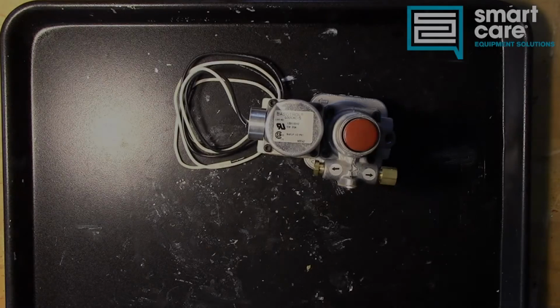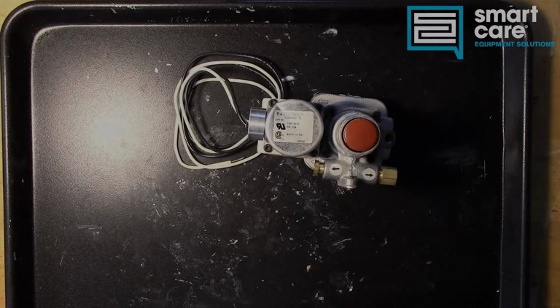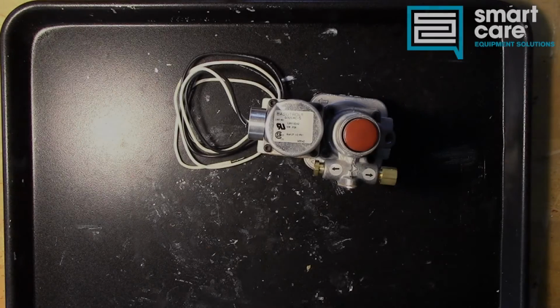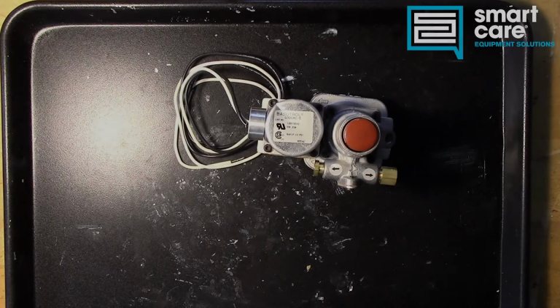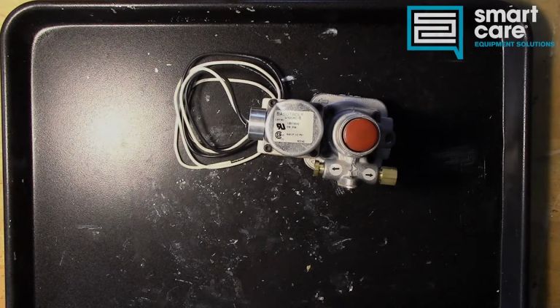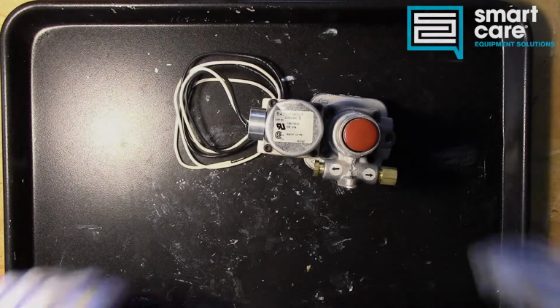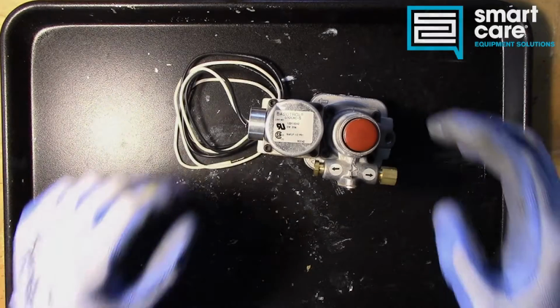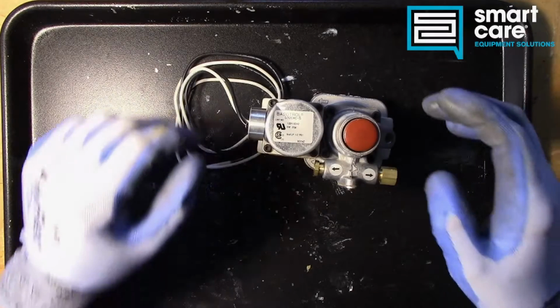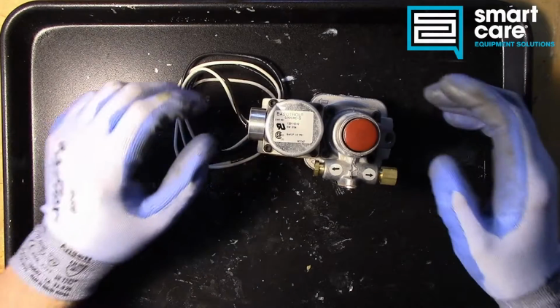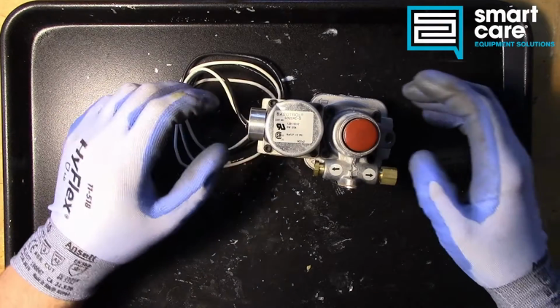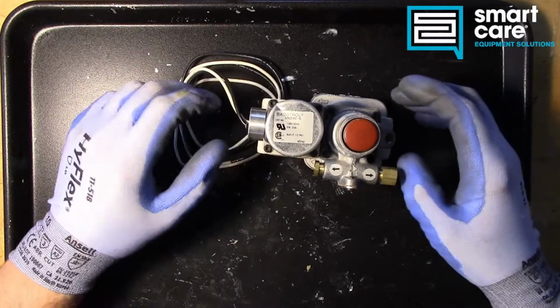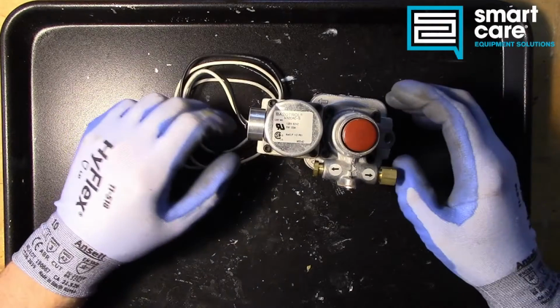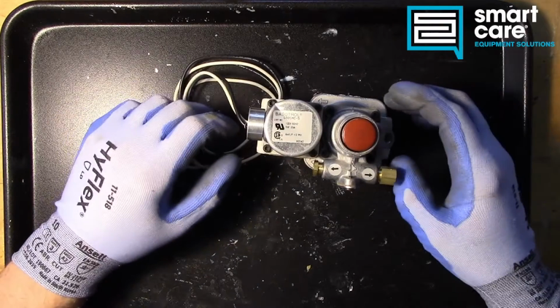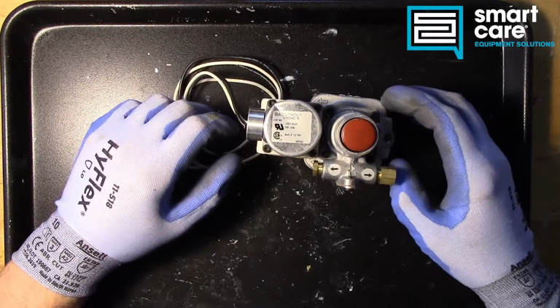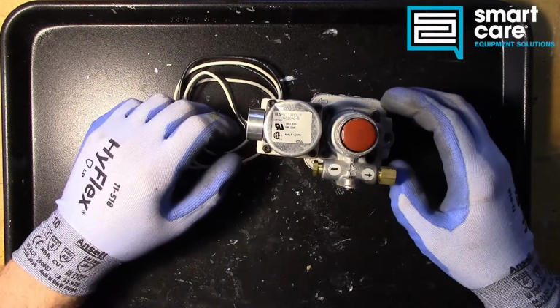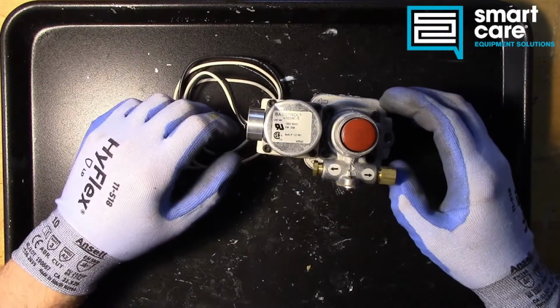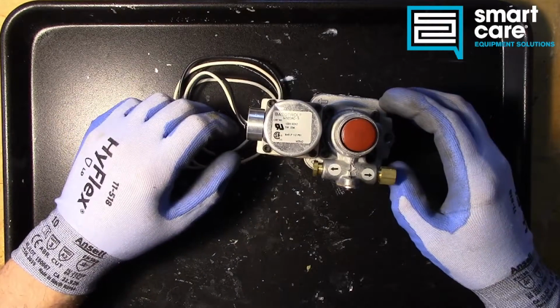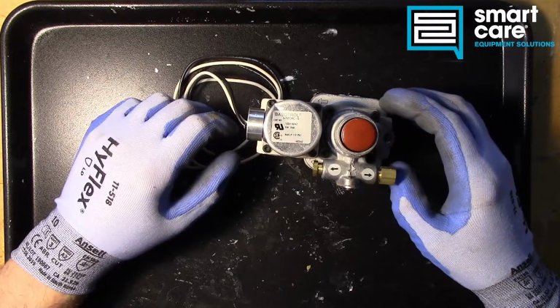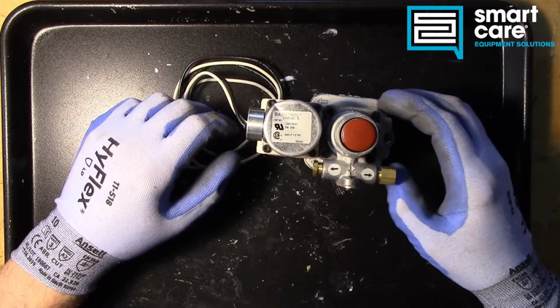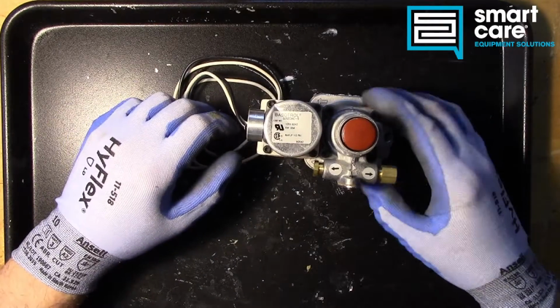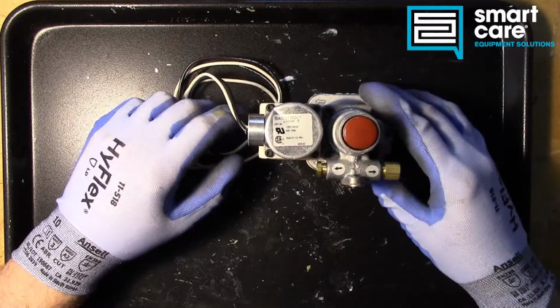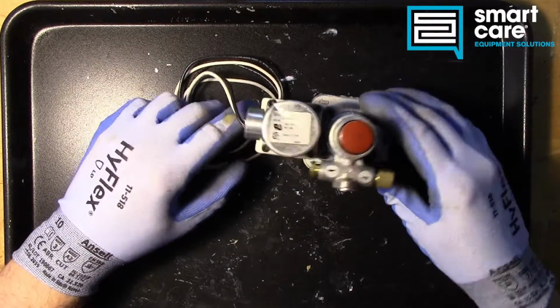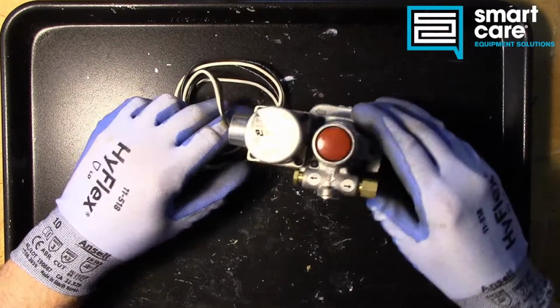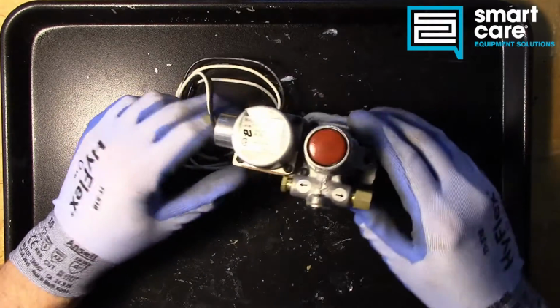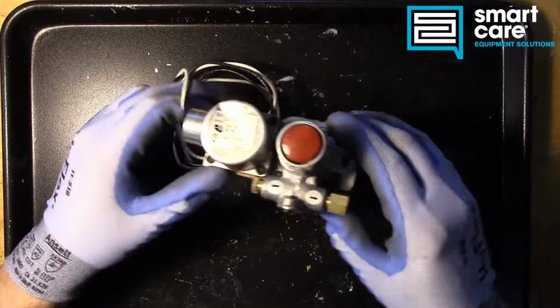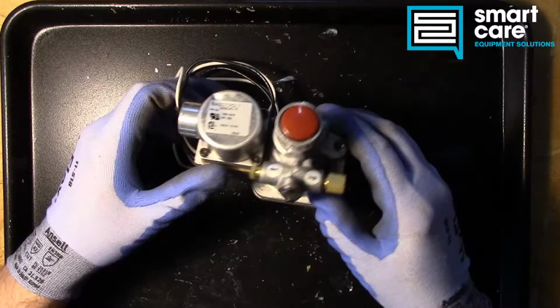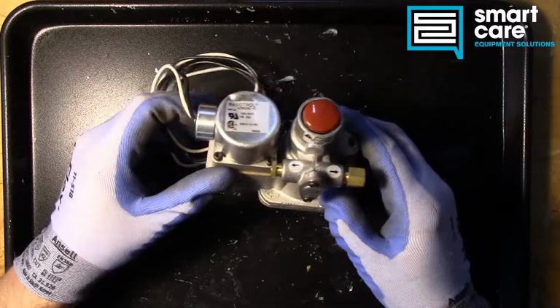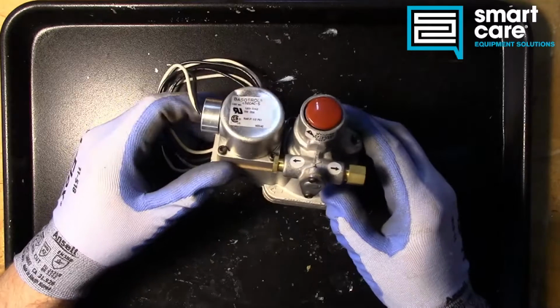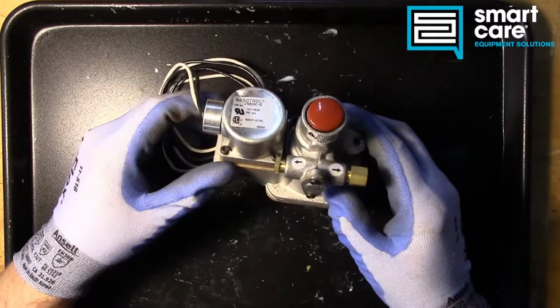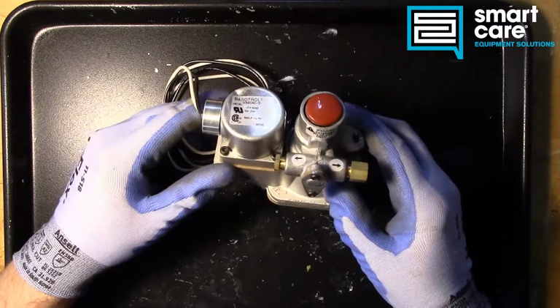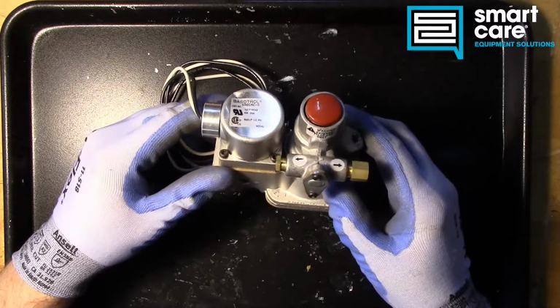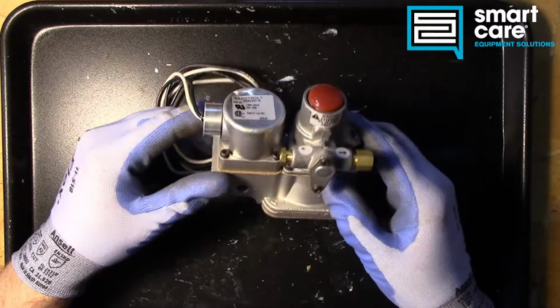Hi folks, Jack in the training department here and welcome back to another episode of Teardown Tuesday.